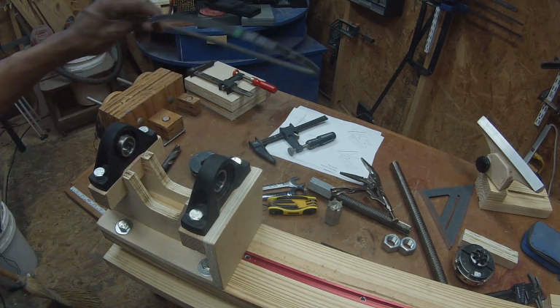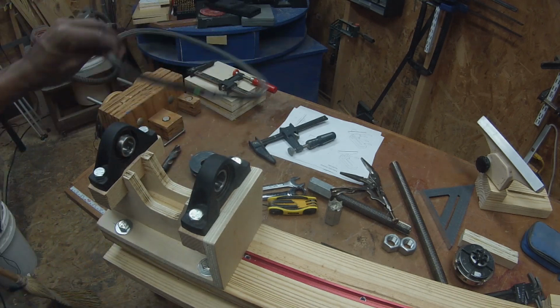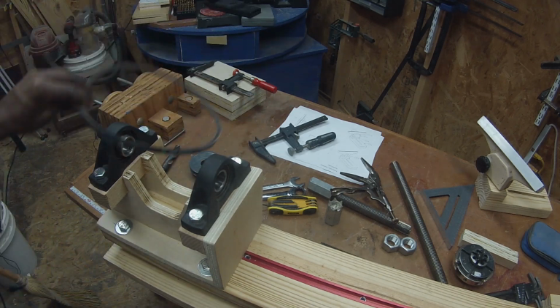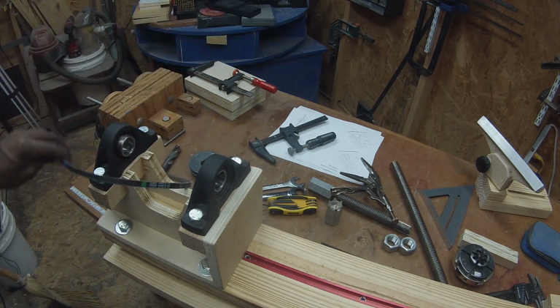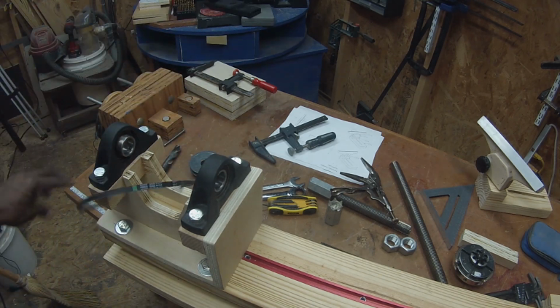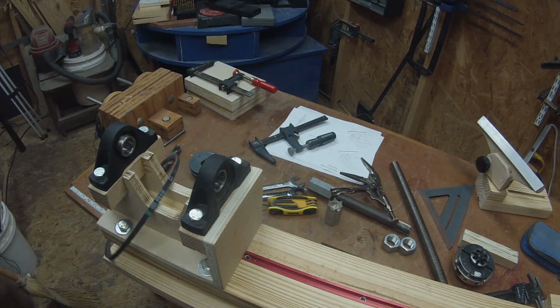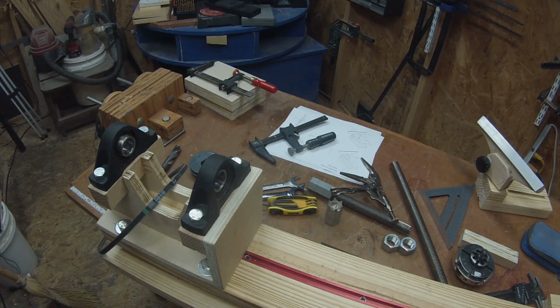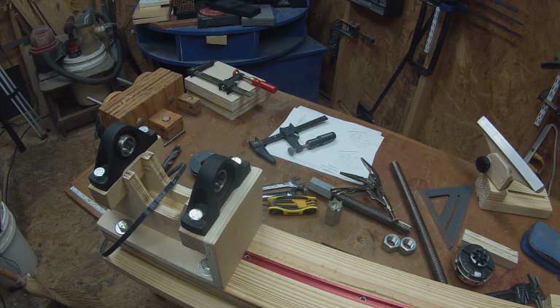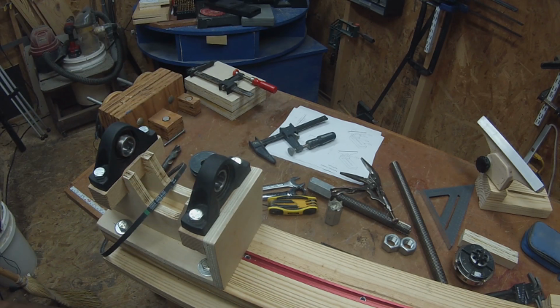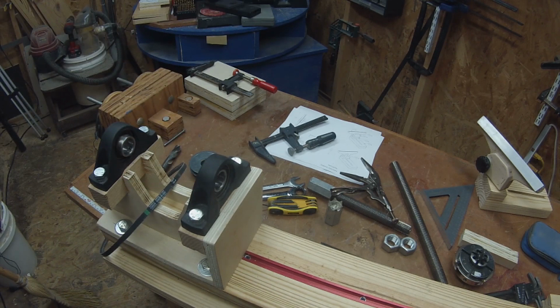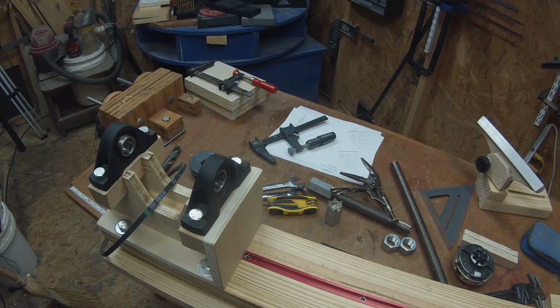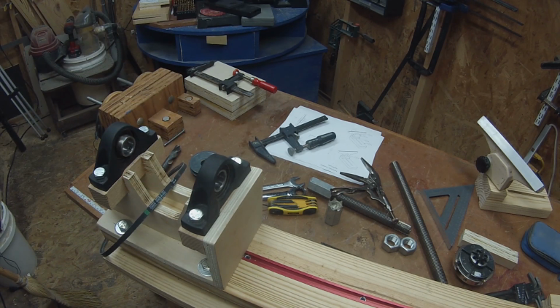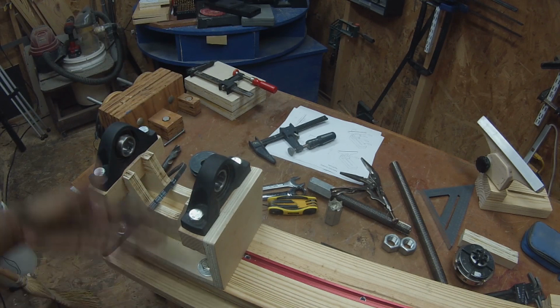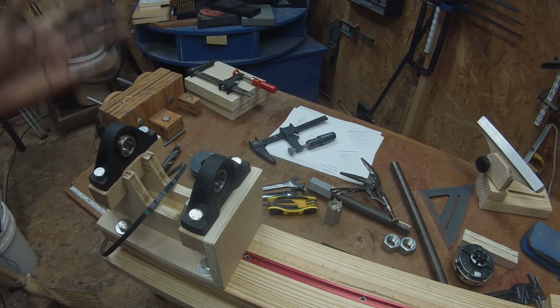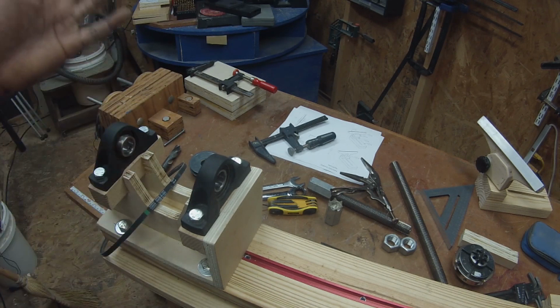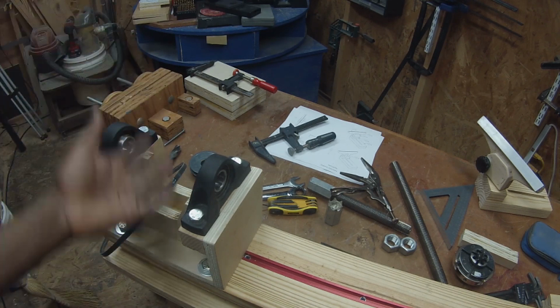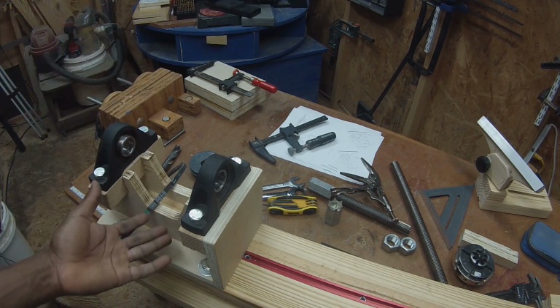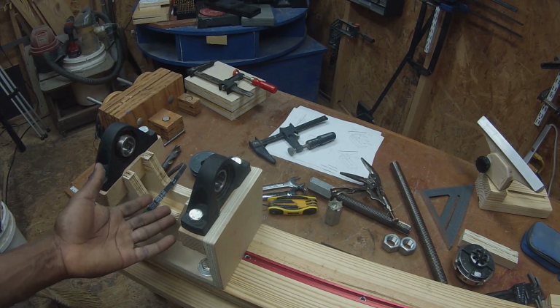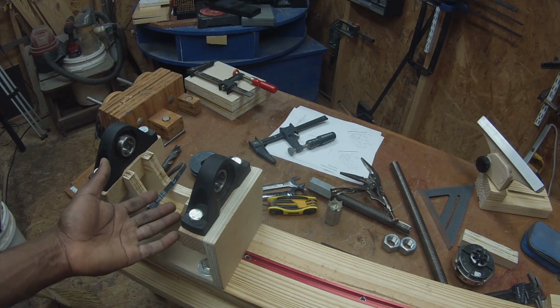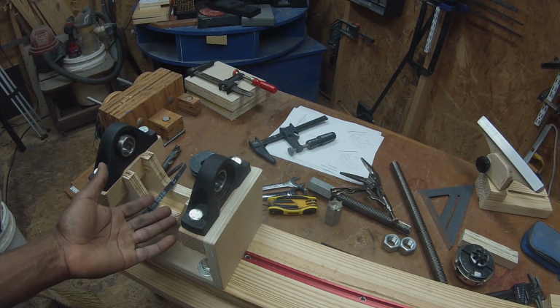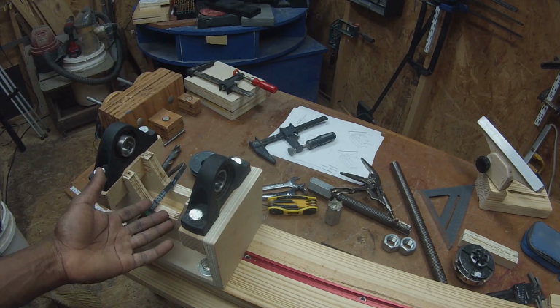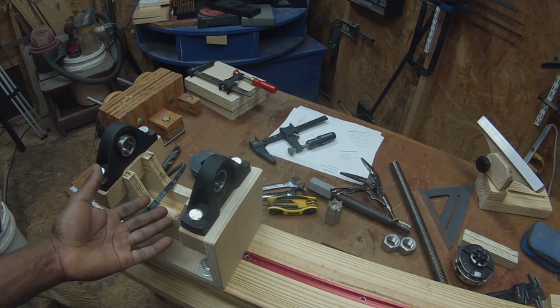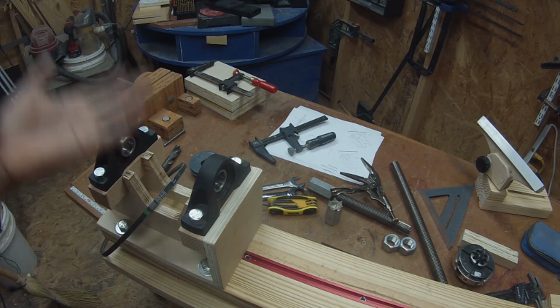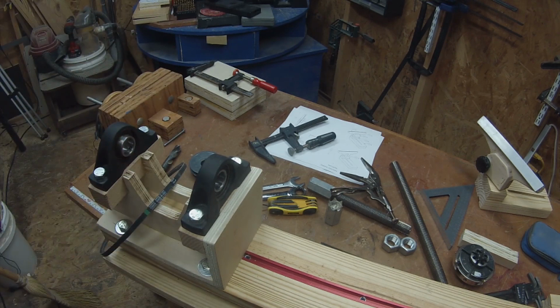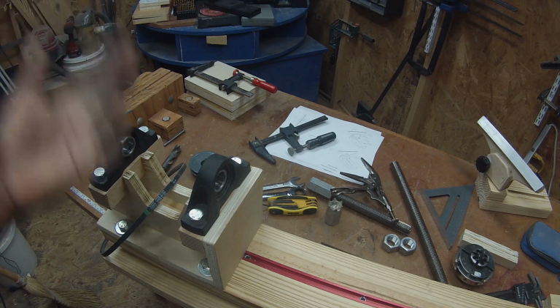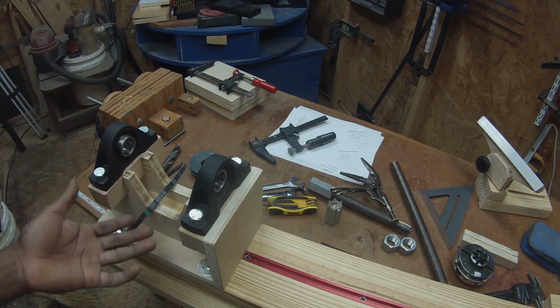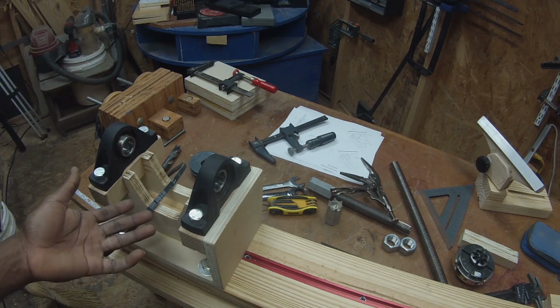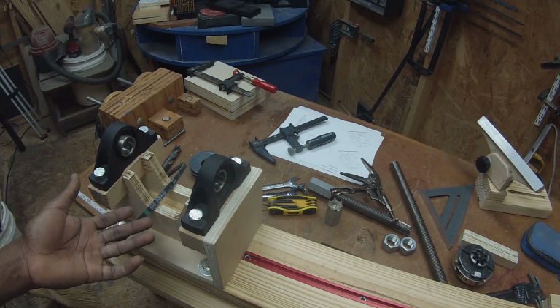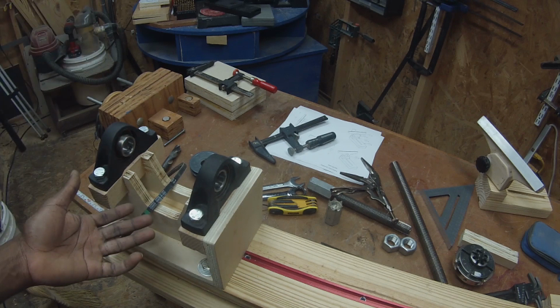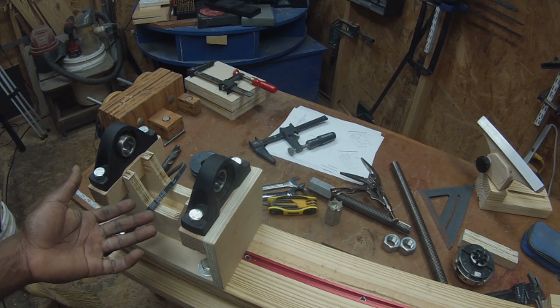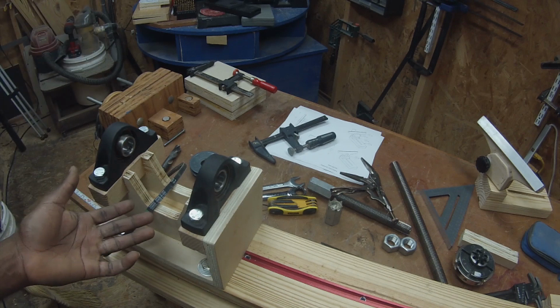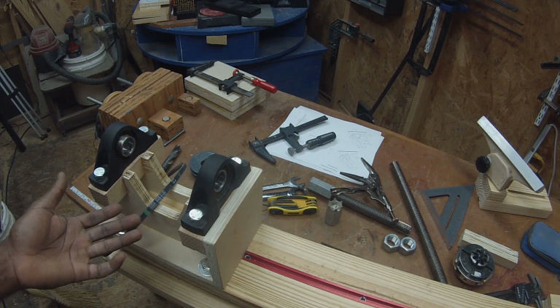Now we're going to get ready to get this guy fully assembled again. Be sure to go ahead and drop your belt in there first — even though I'm pointing that out for you, I forget to do it almost every time.